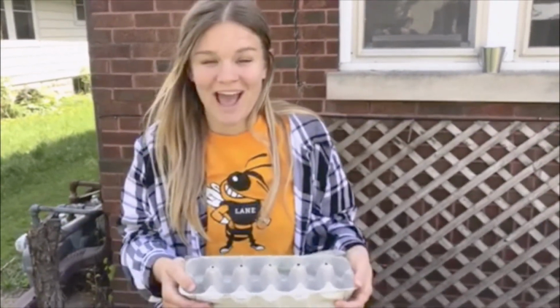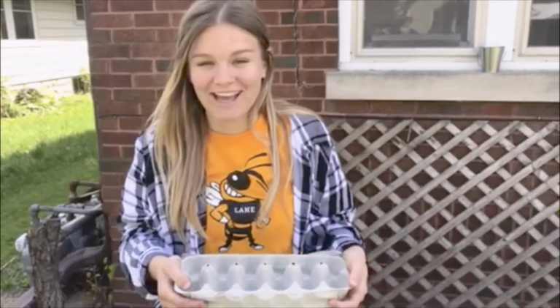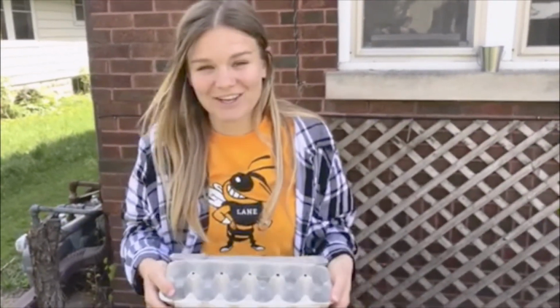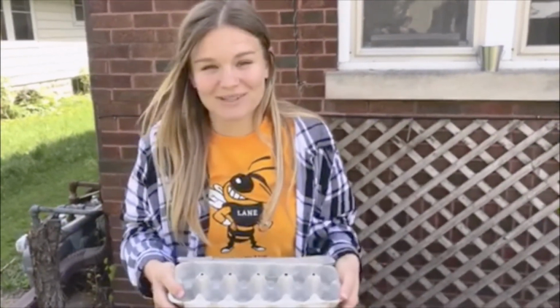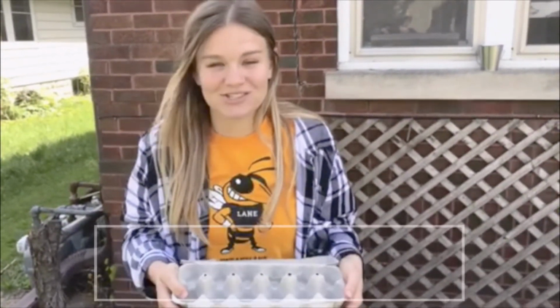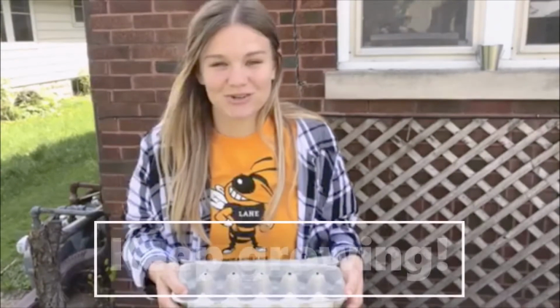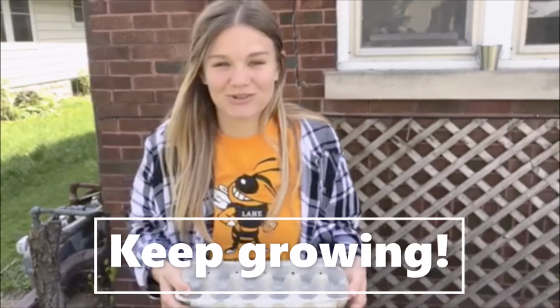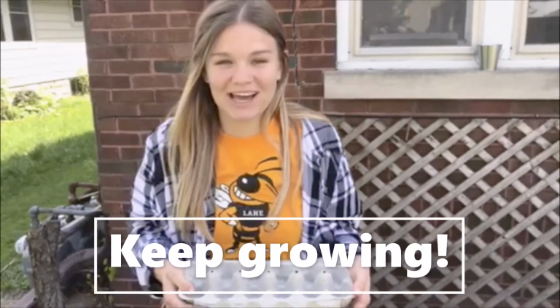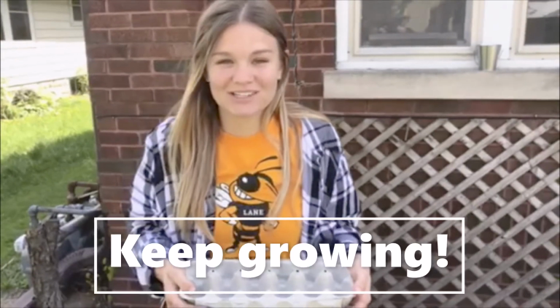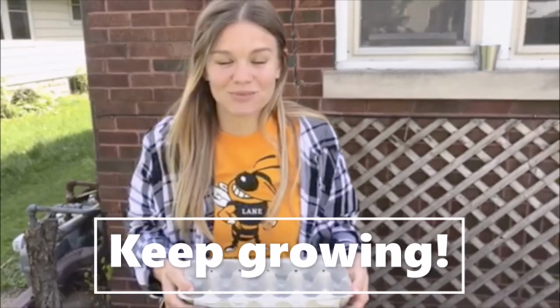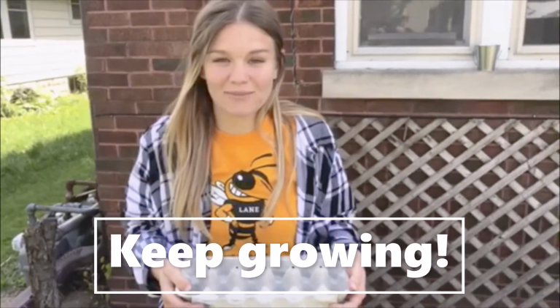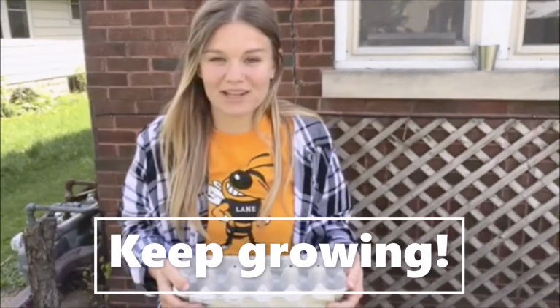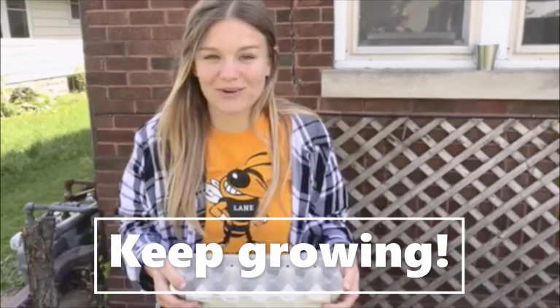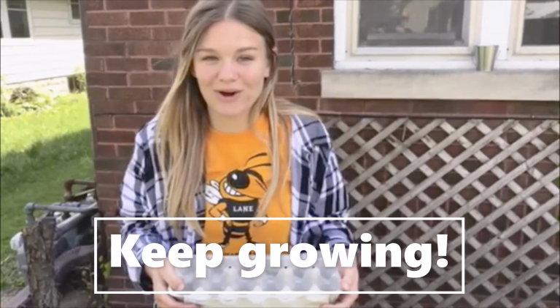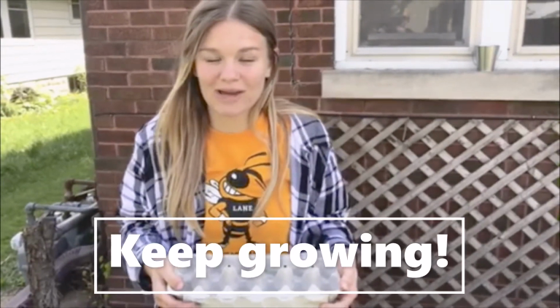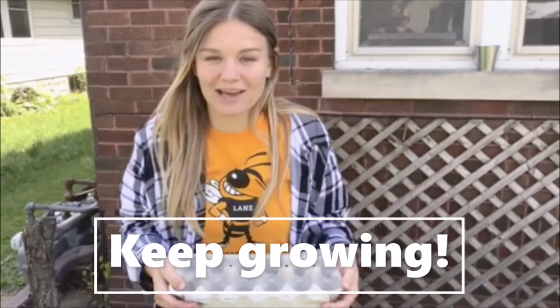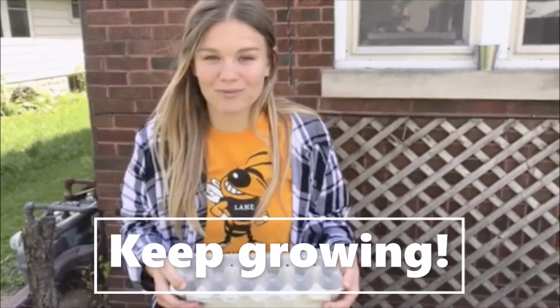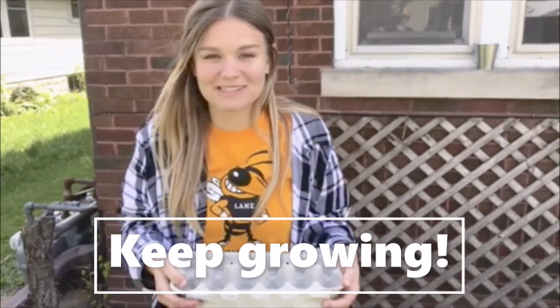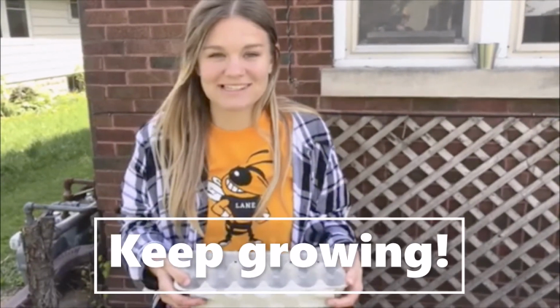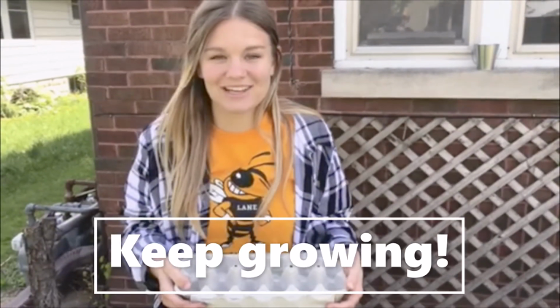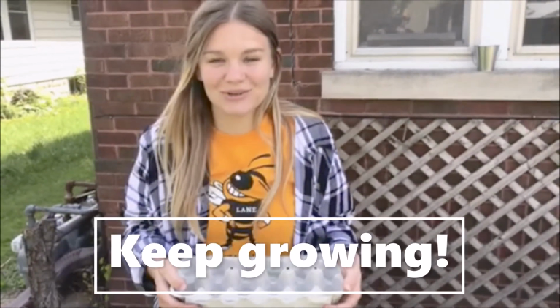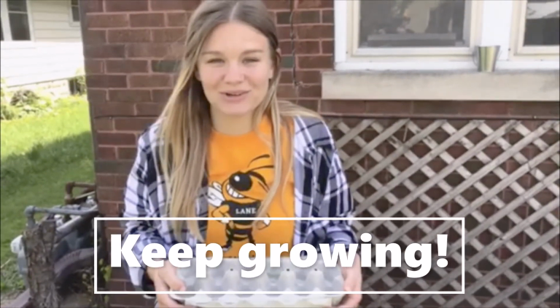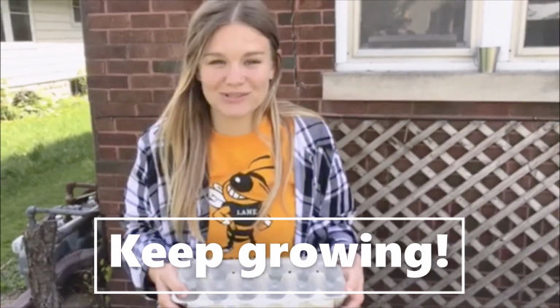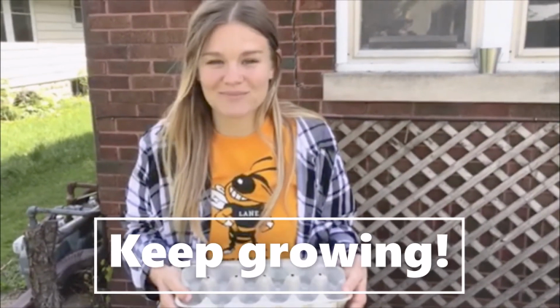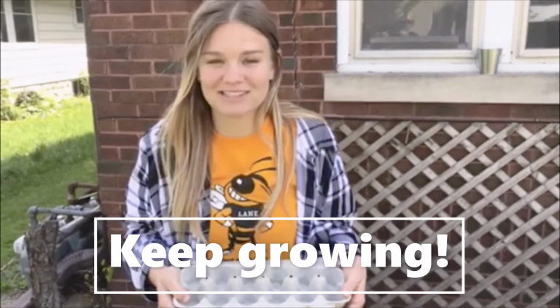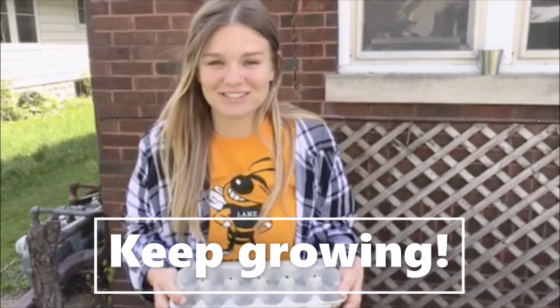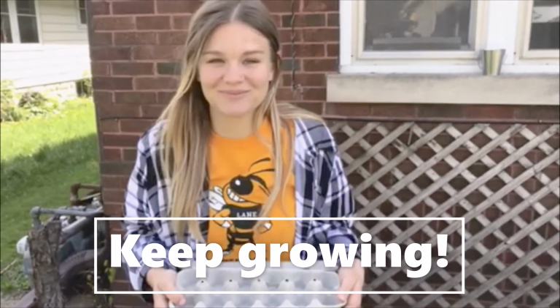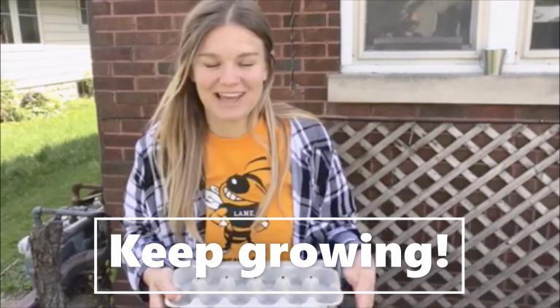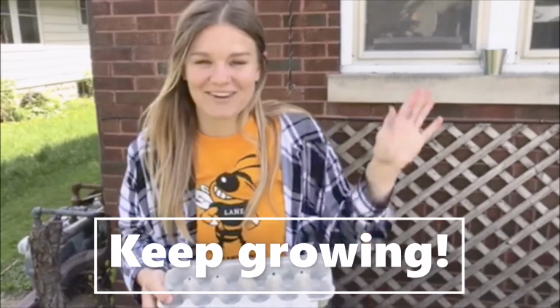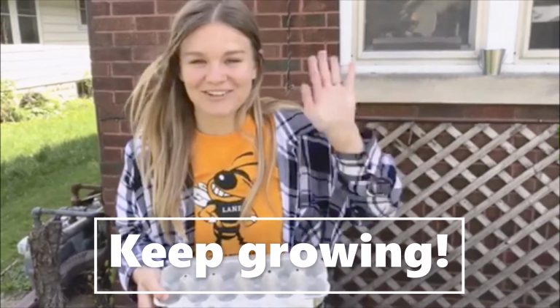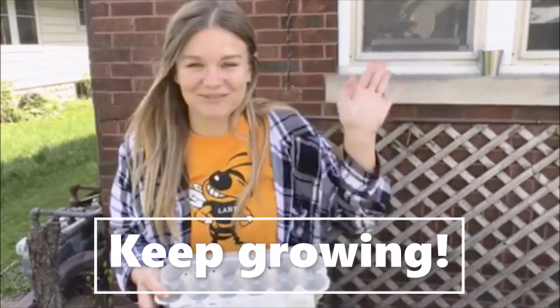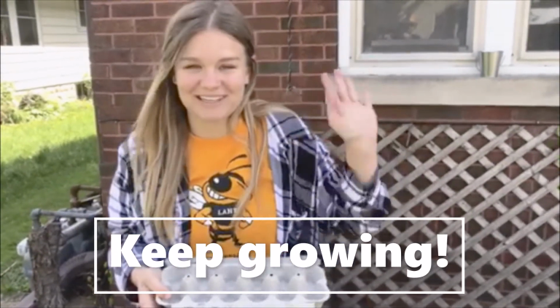I can't wait to show you guys what I'm gonna grow and I hope to see that you can grow something too. Have a great week!